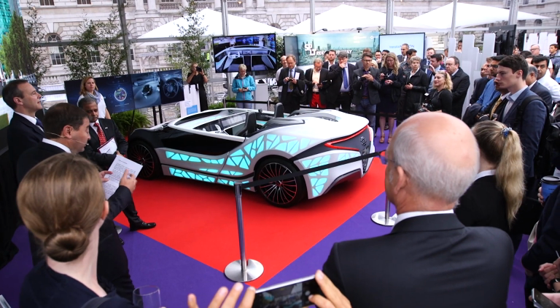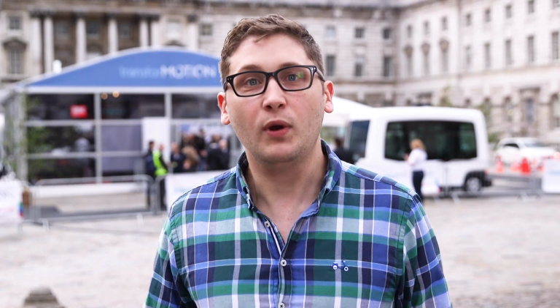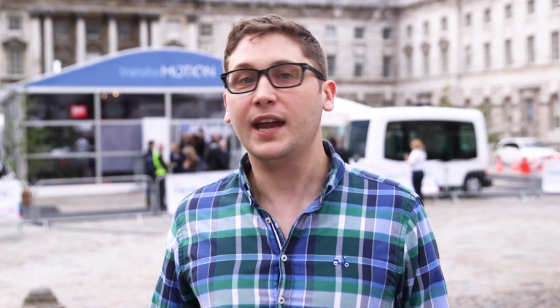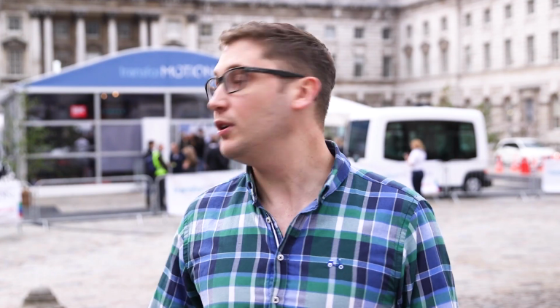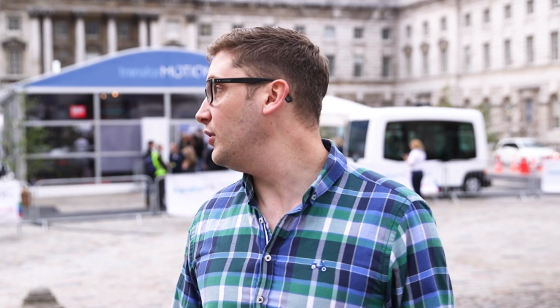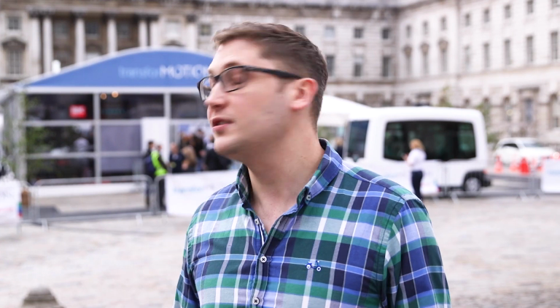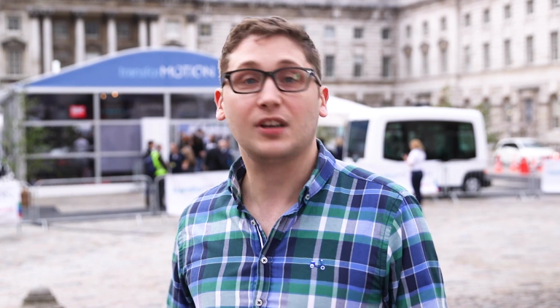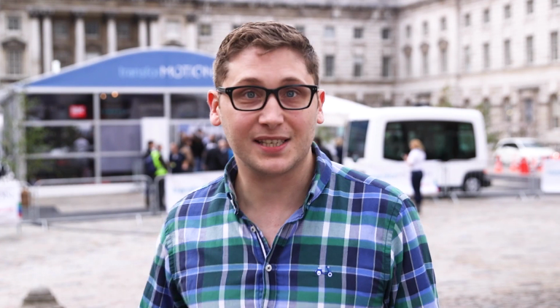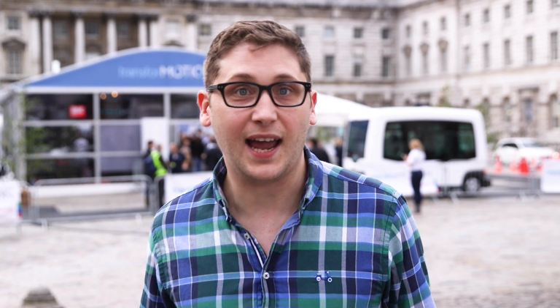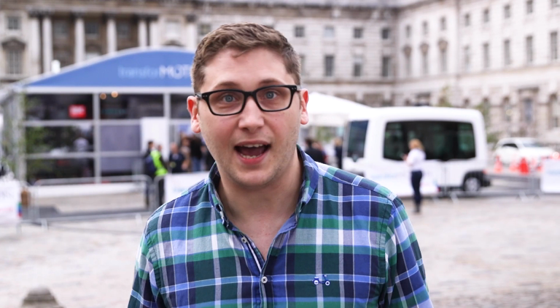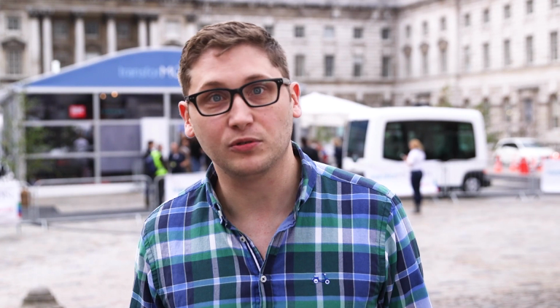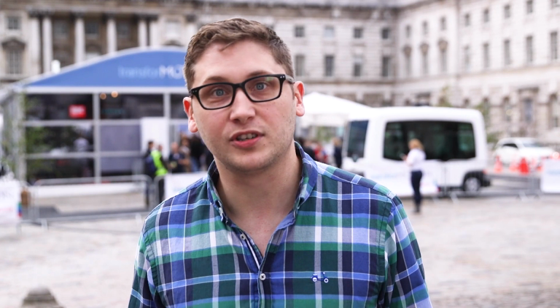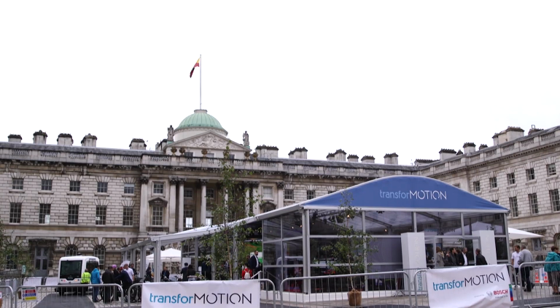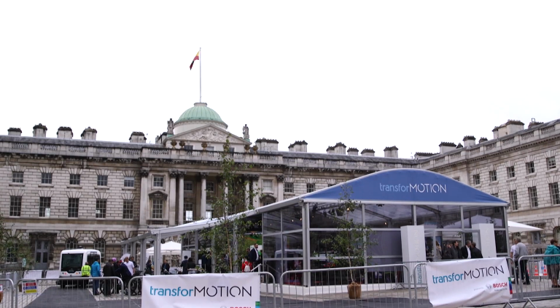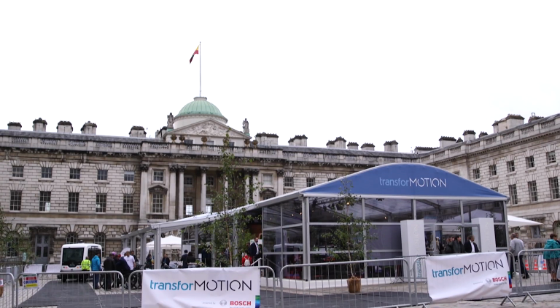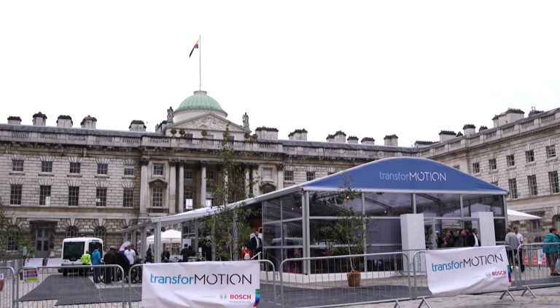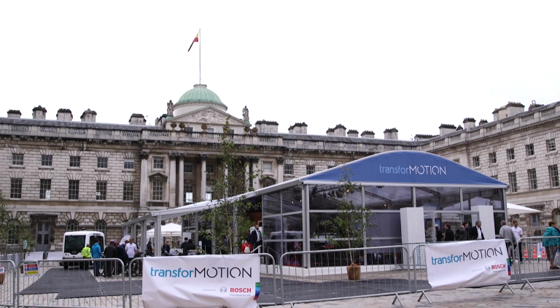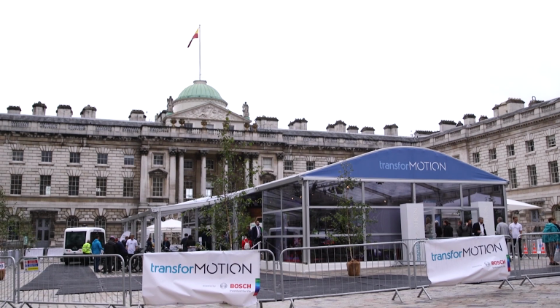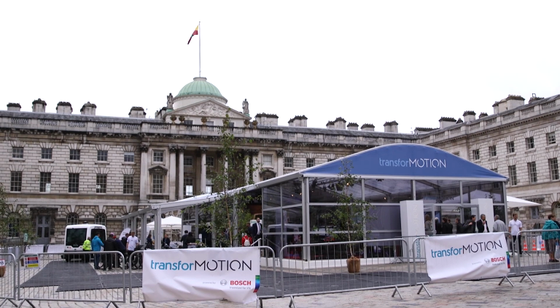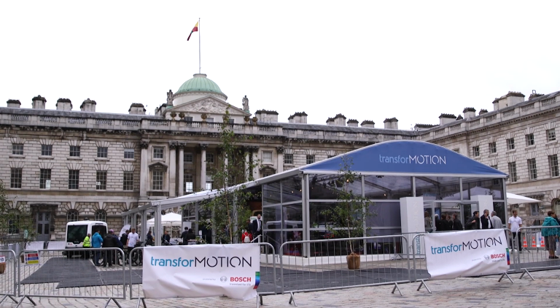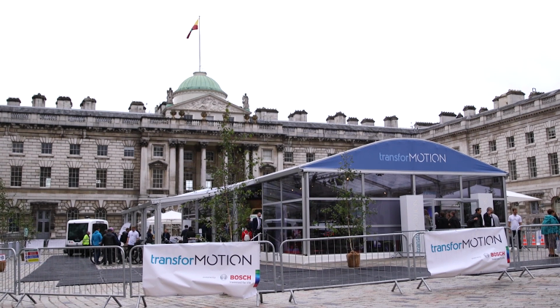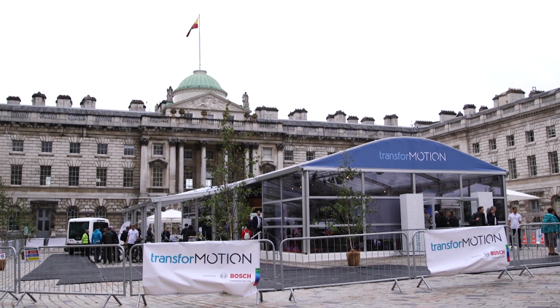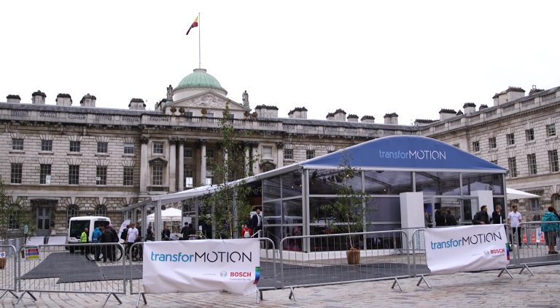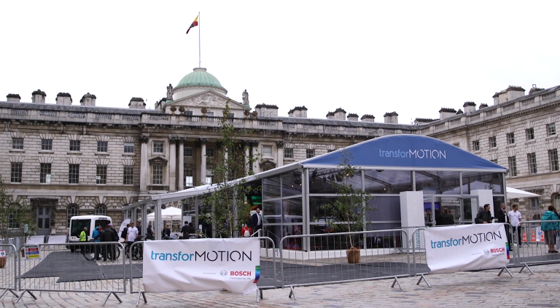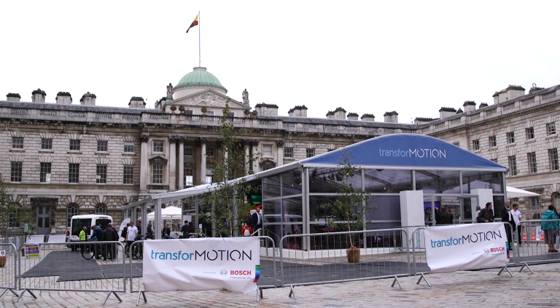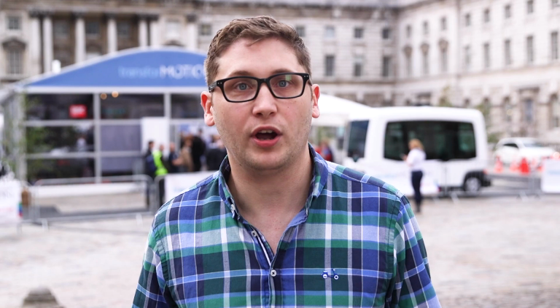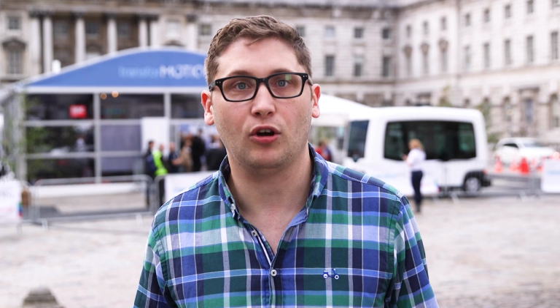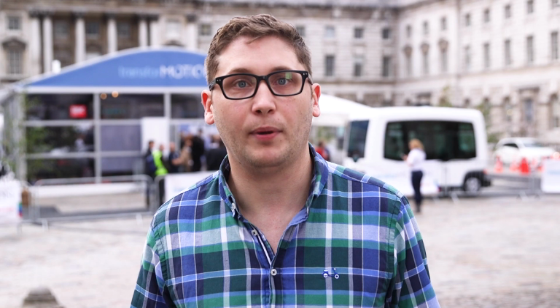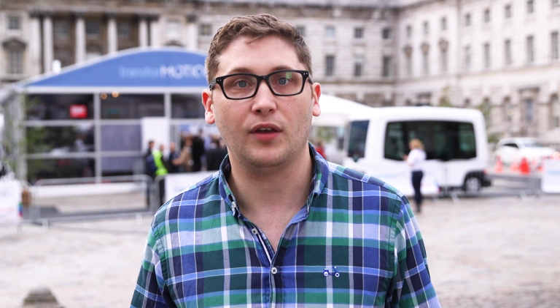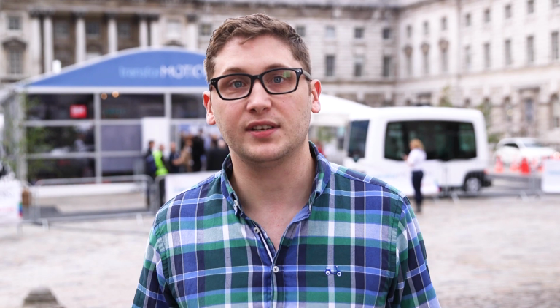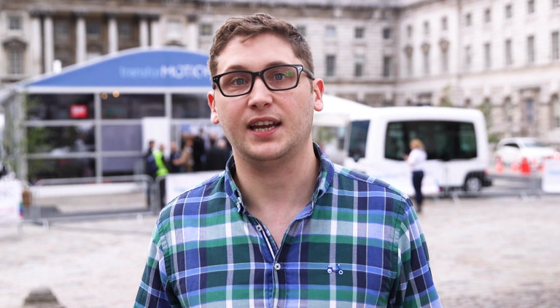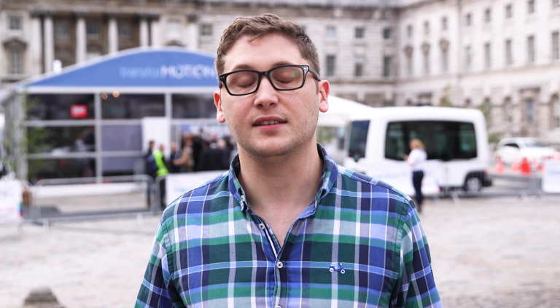We're here at London's Somerset House, where Bosch is showing off some of the things it's working on behind the scenes.